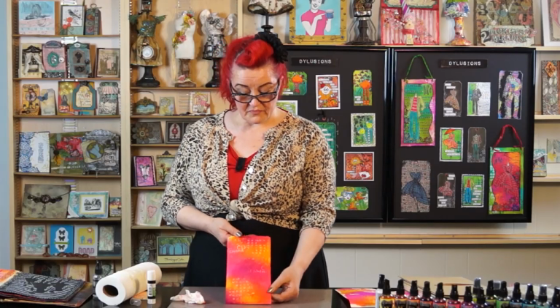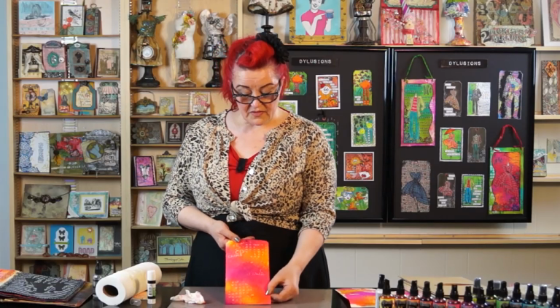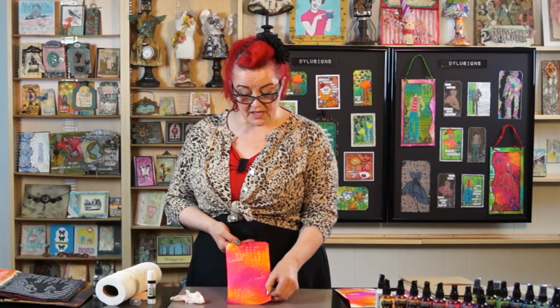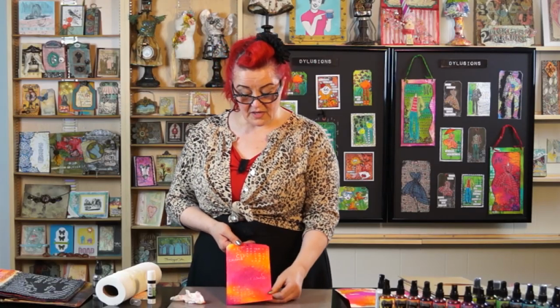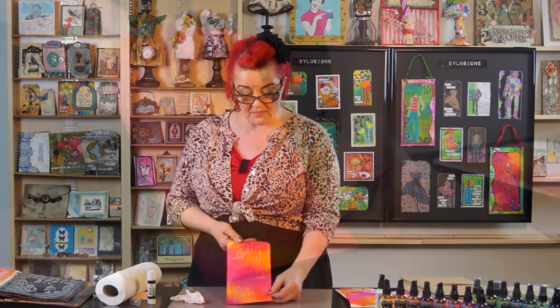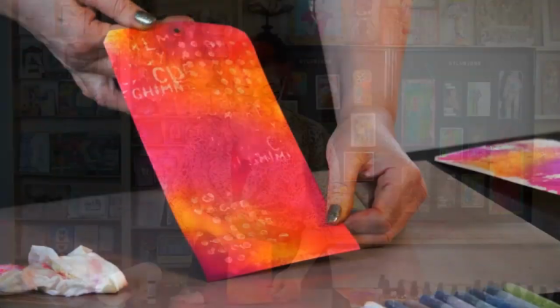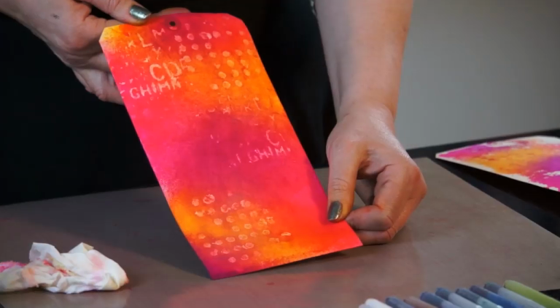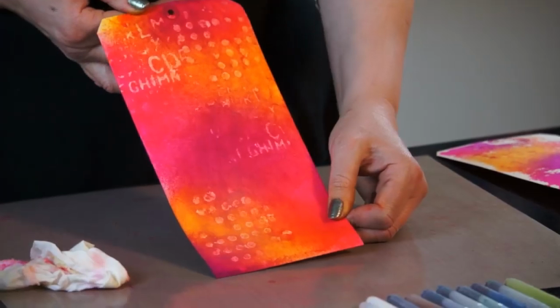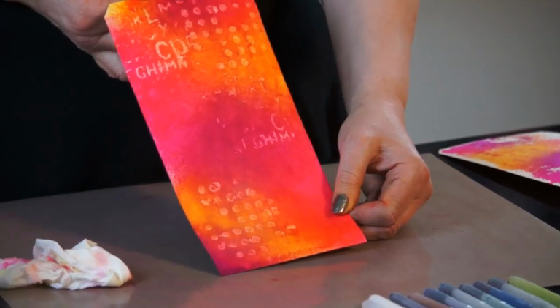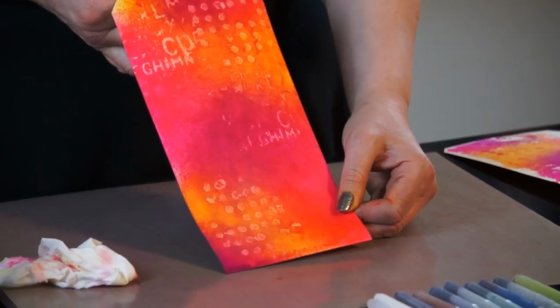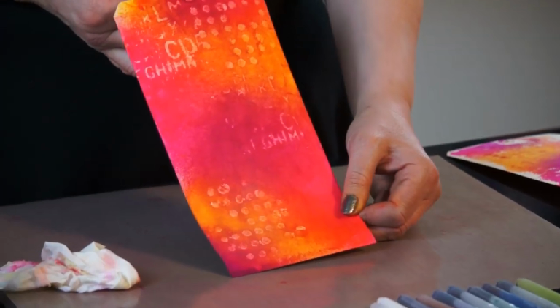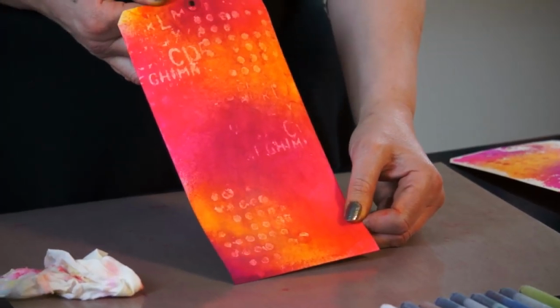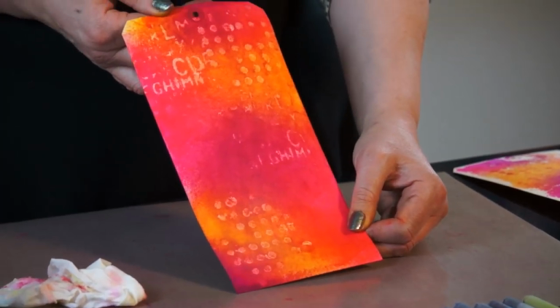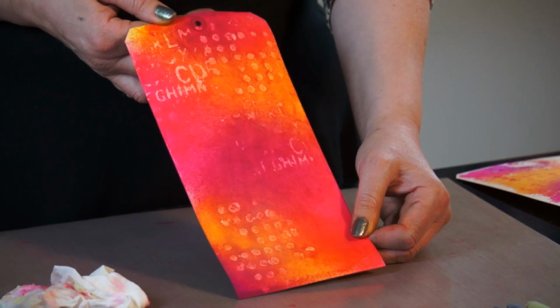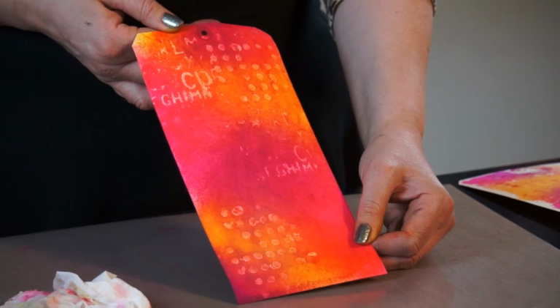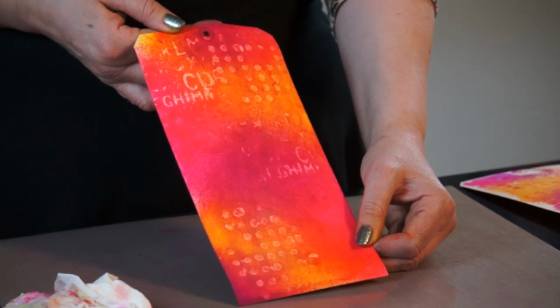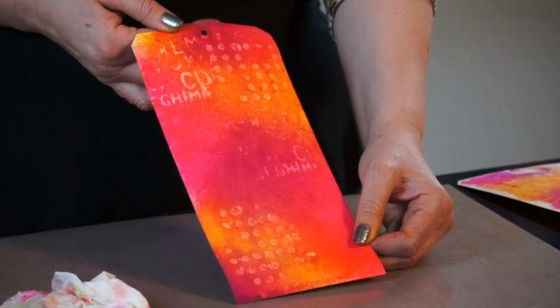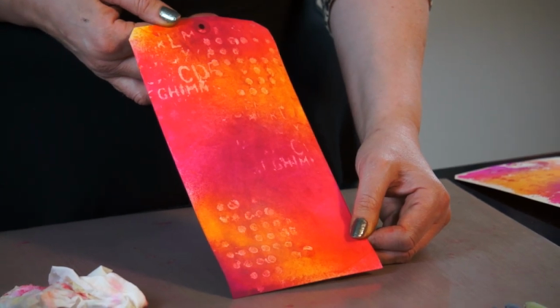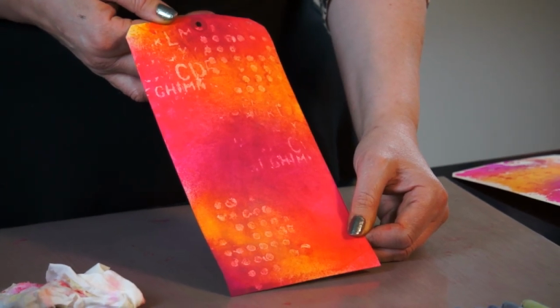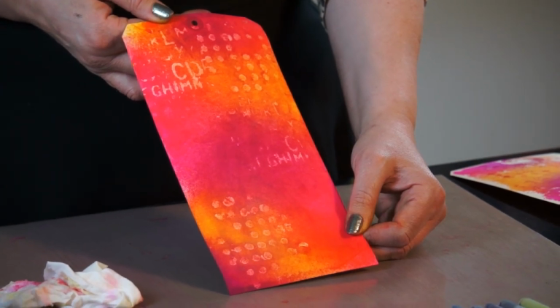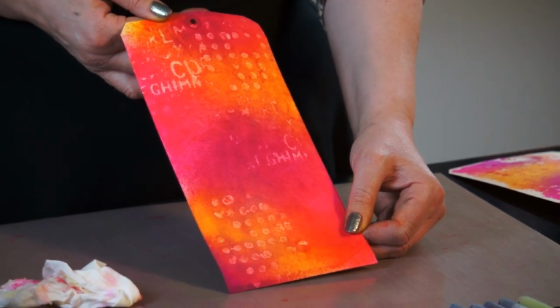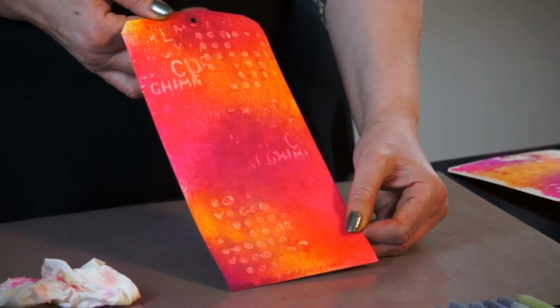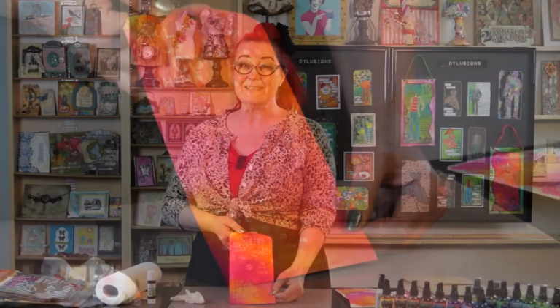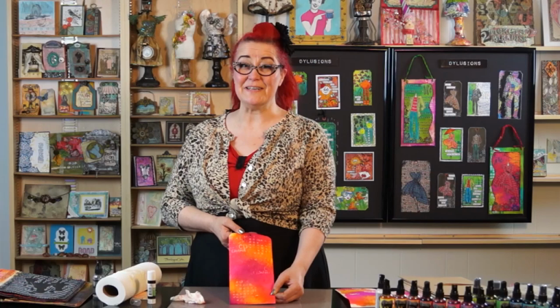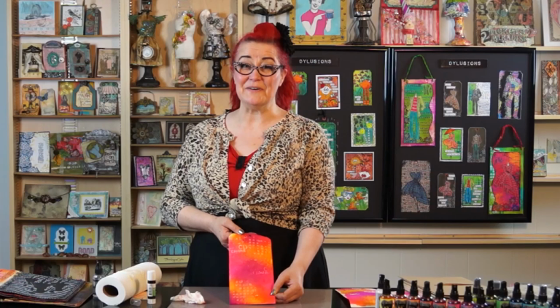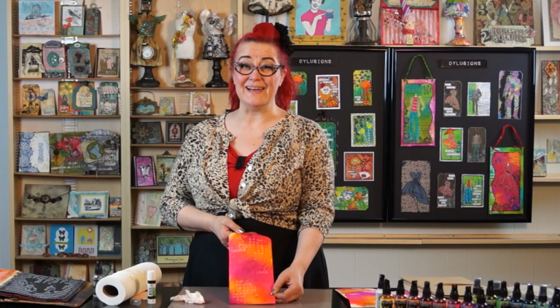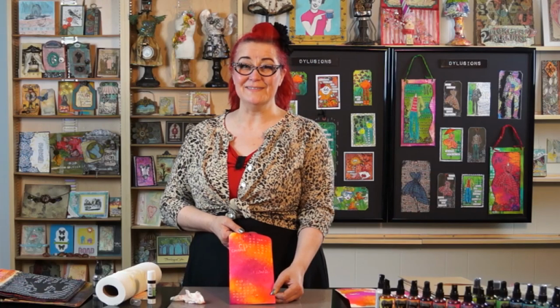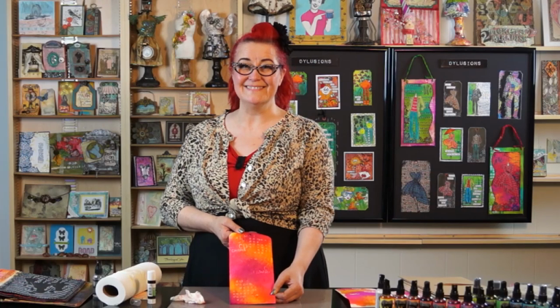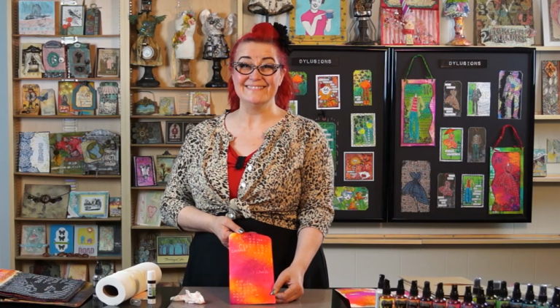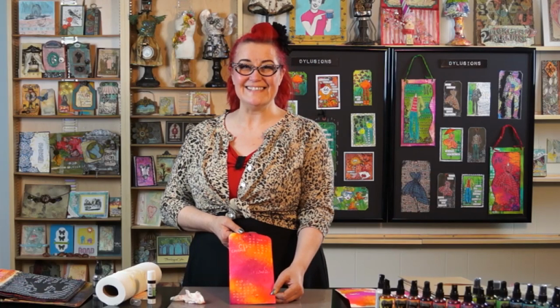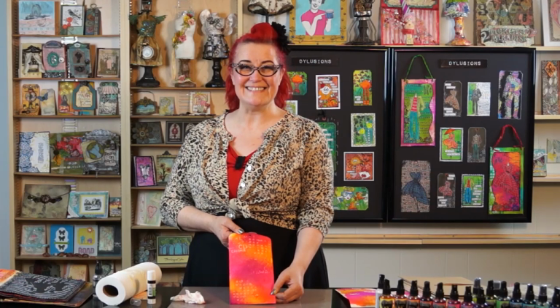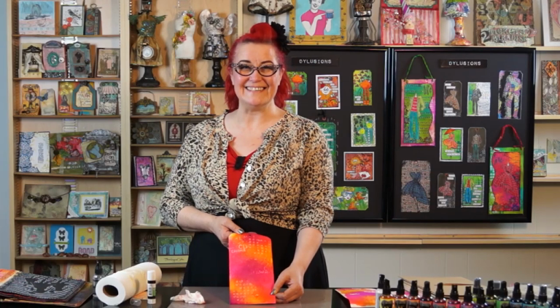And there you are — you've got your glue resist. Easy when you know how, isn't it?